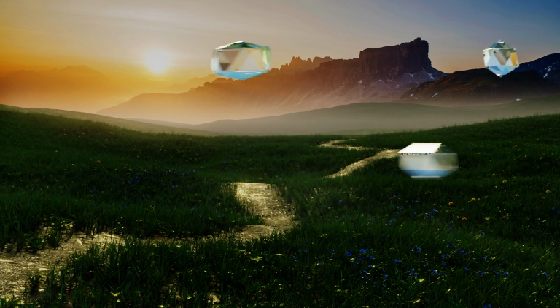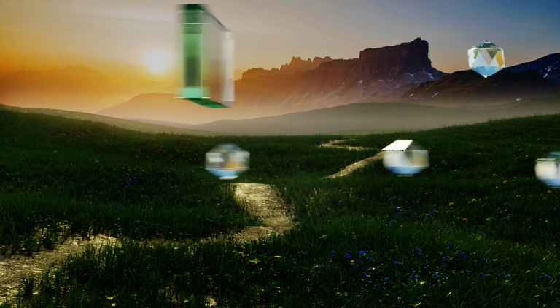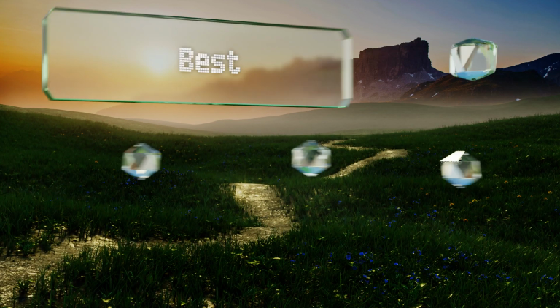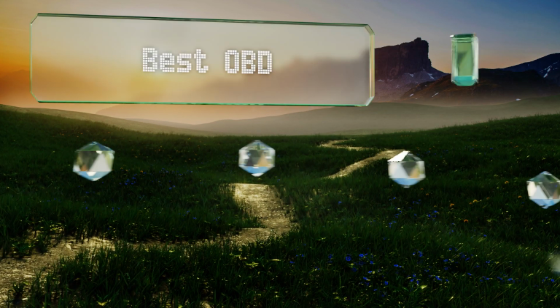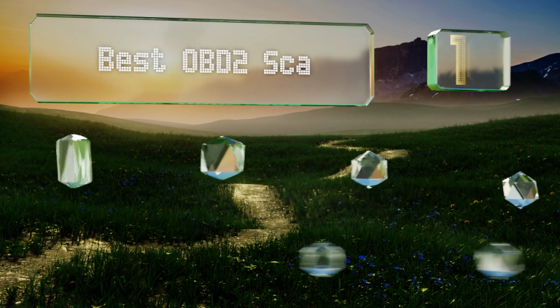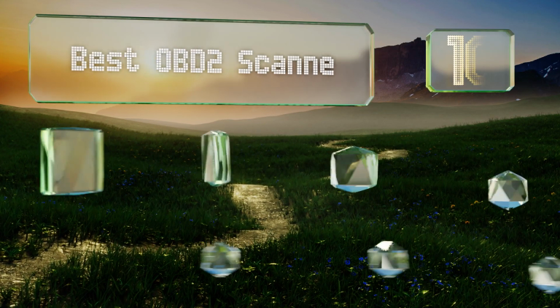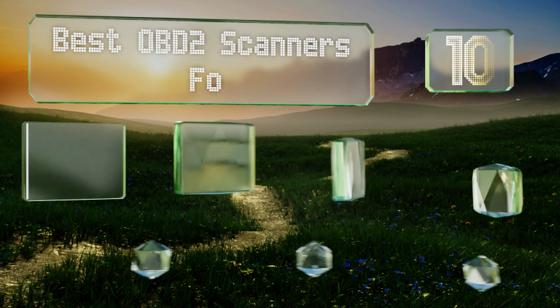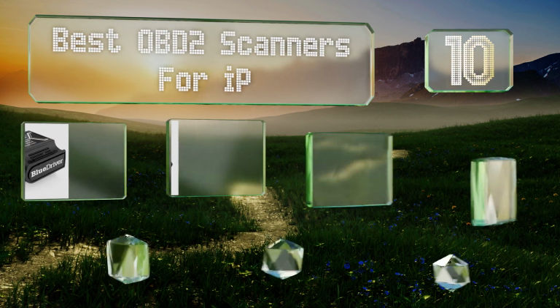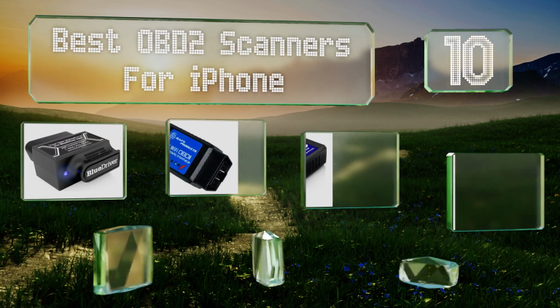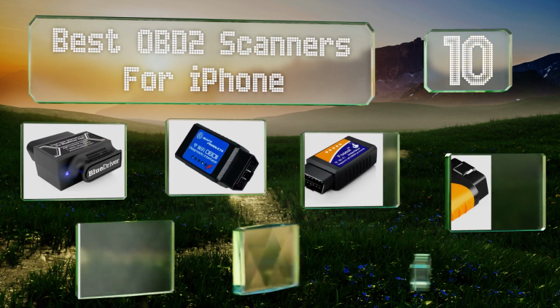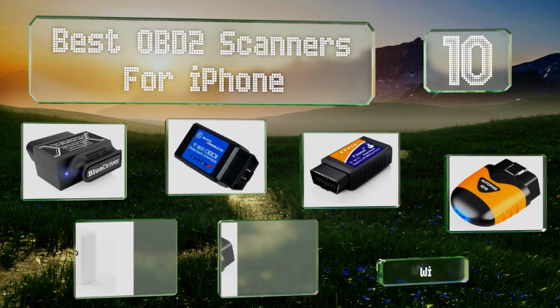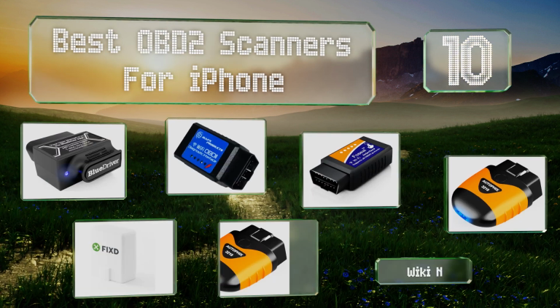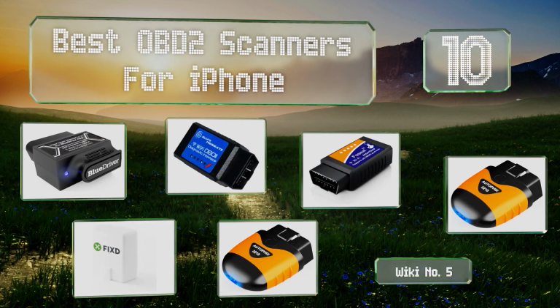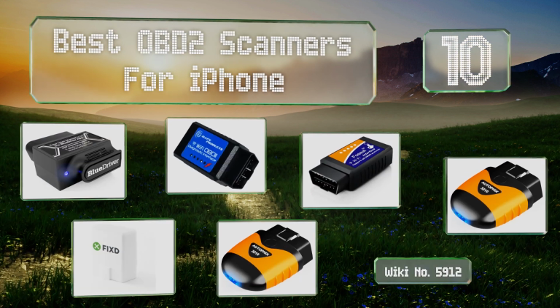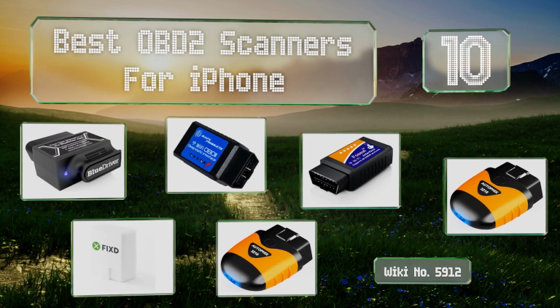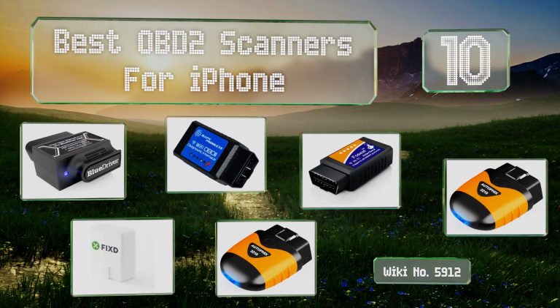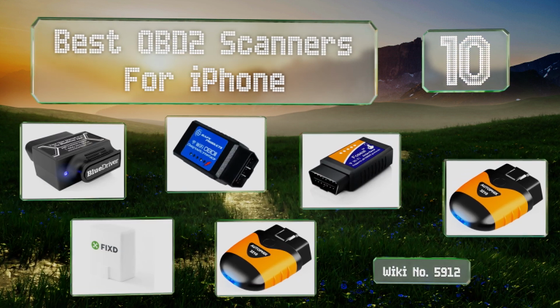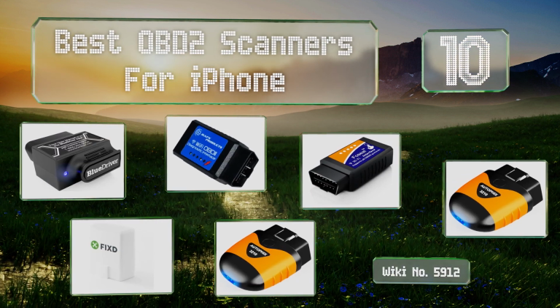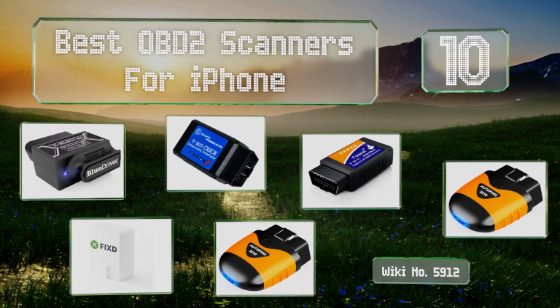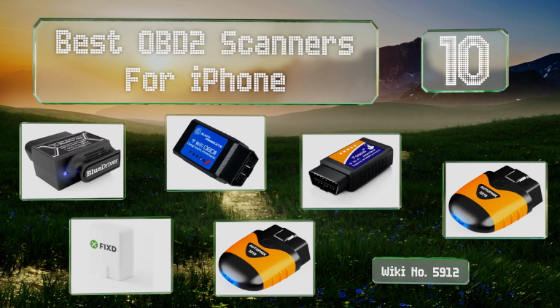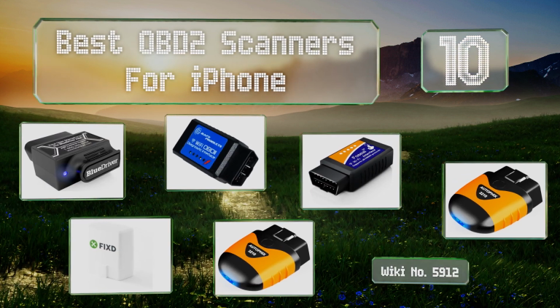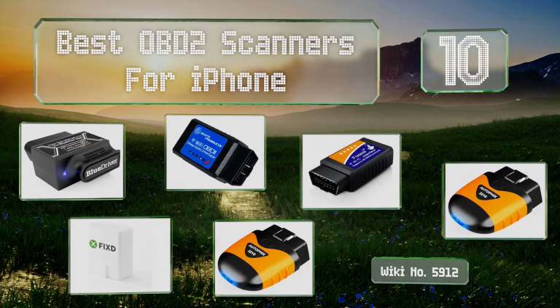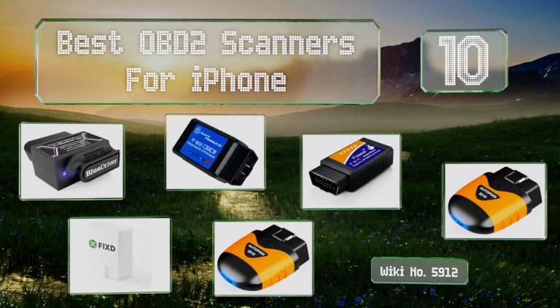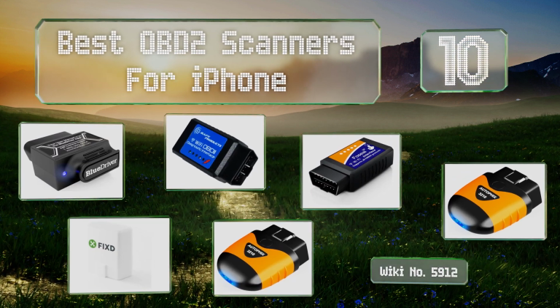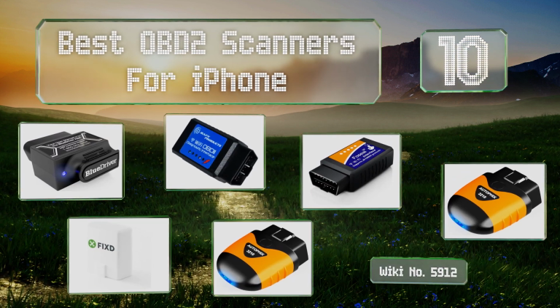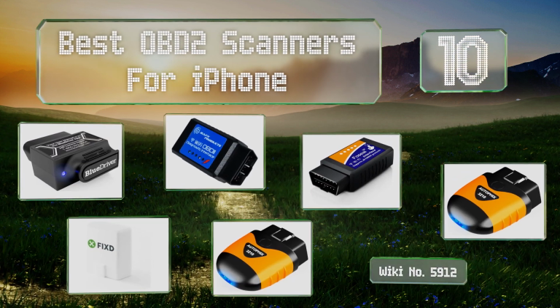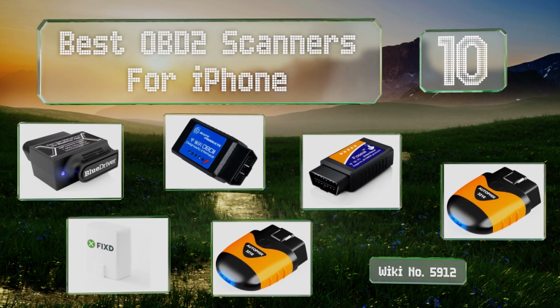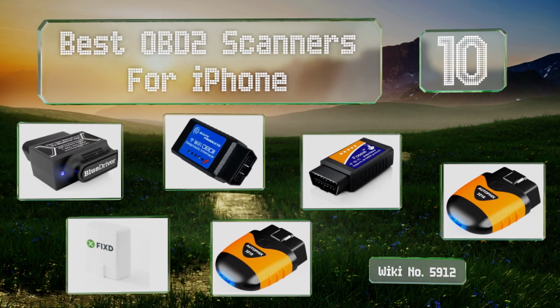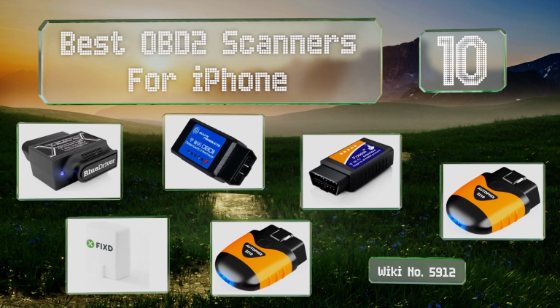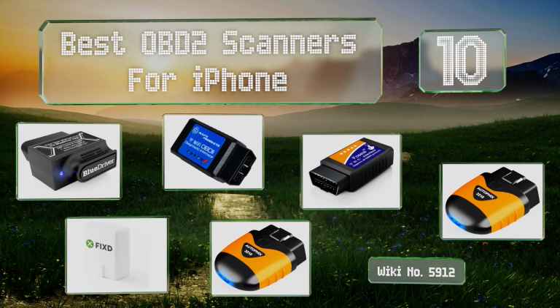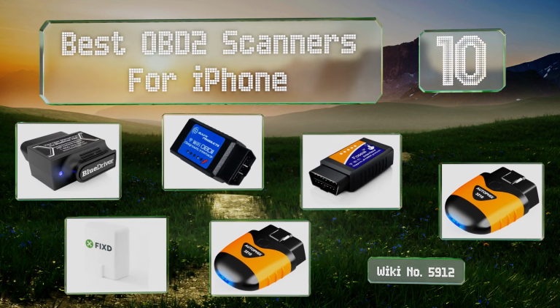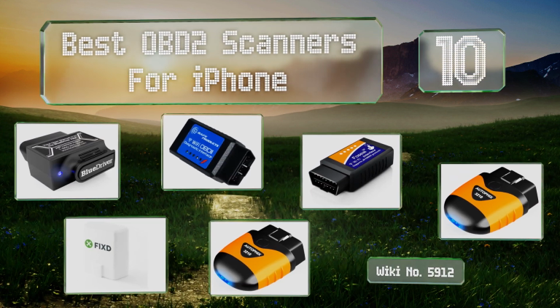EasyVid presents the 10 best OBD2 scanners for iPhone. Let's get started with the list.